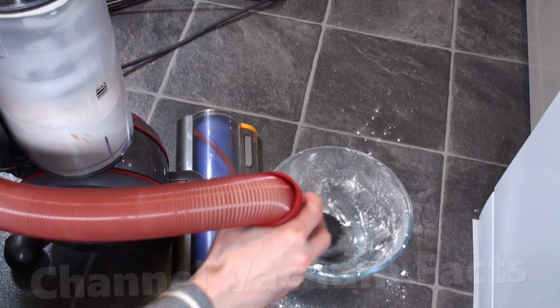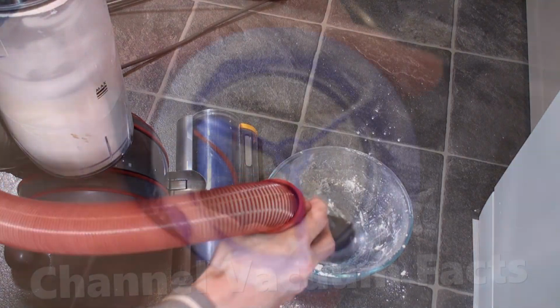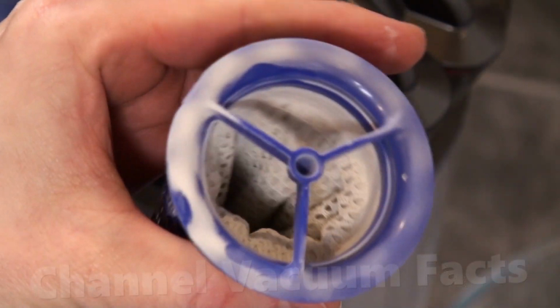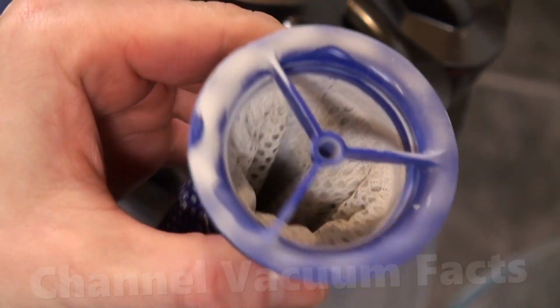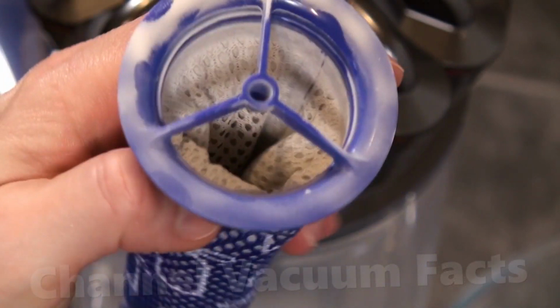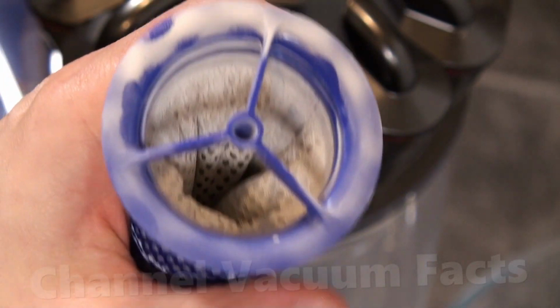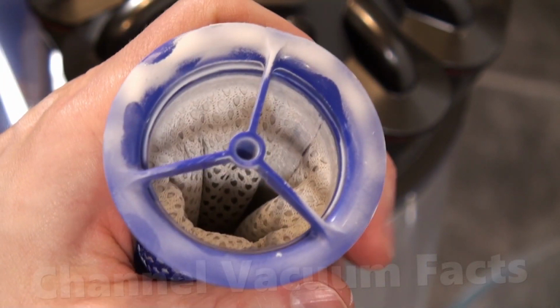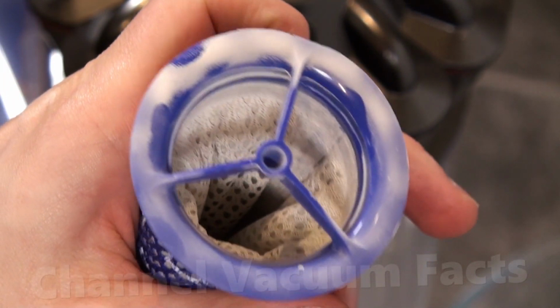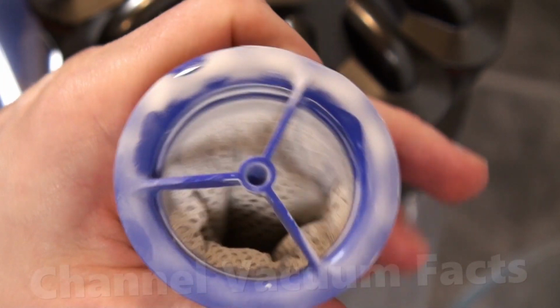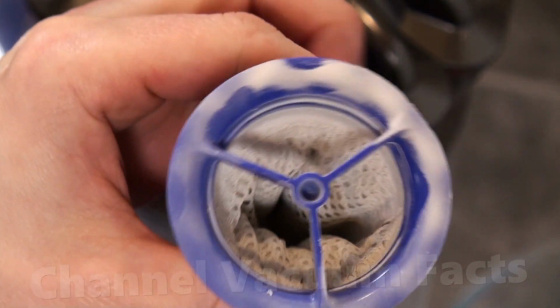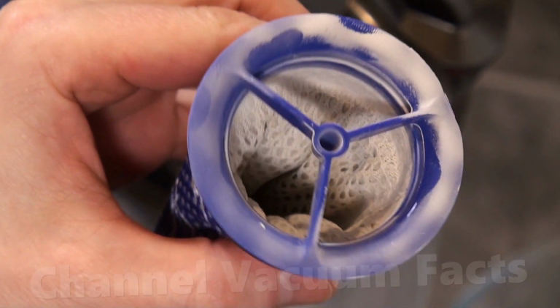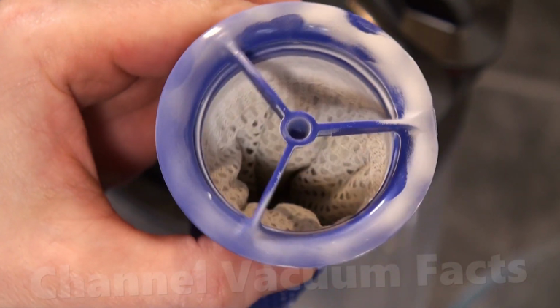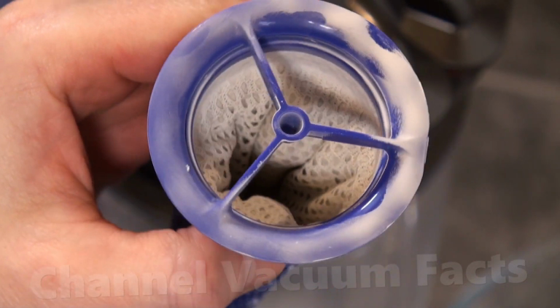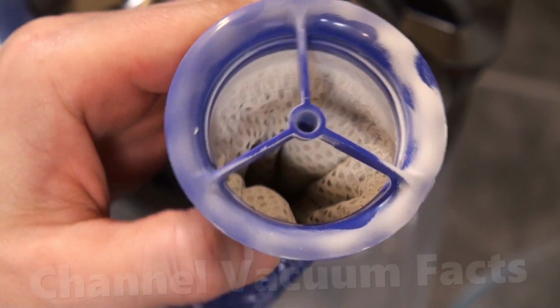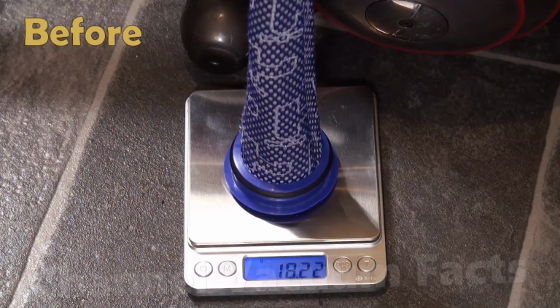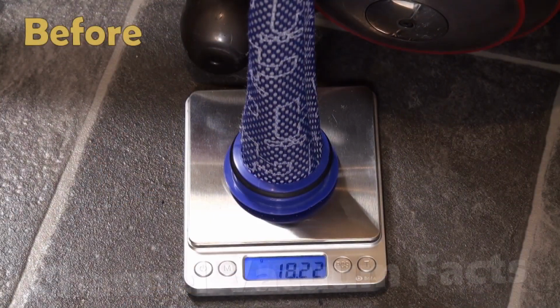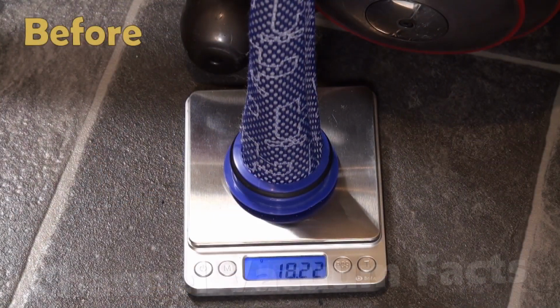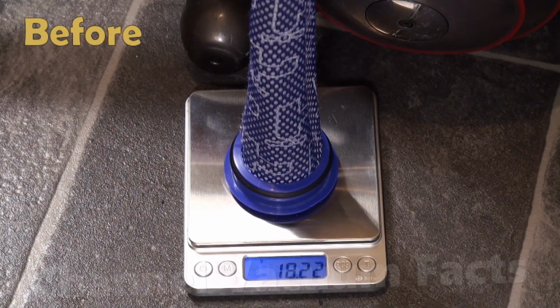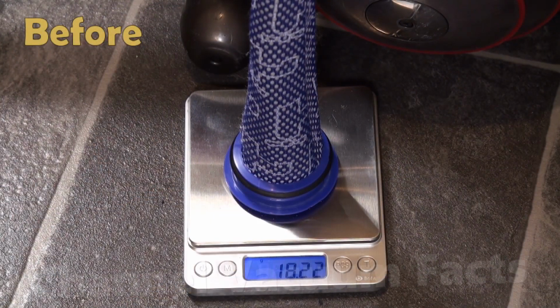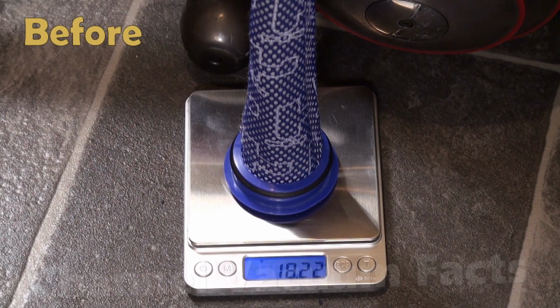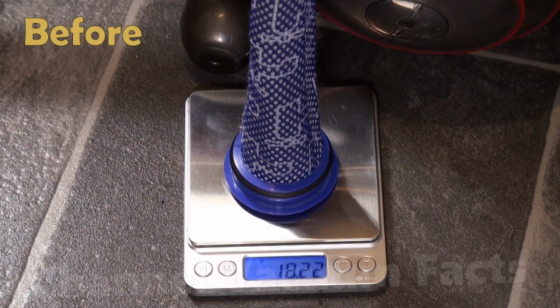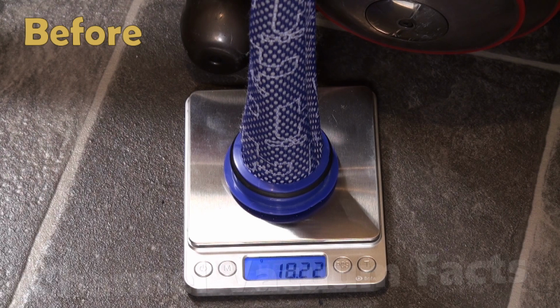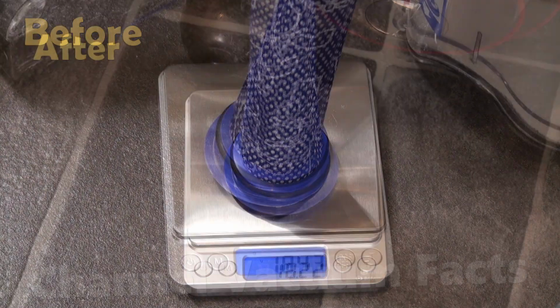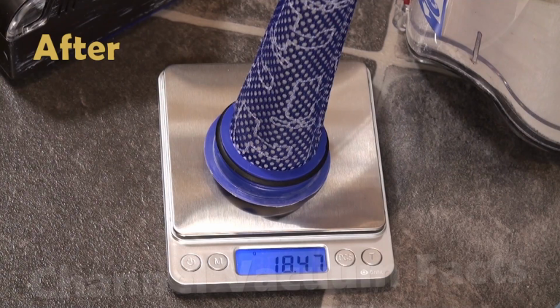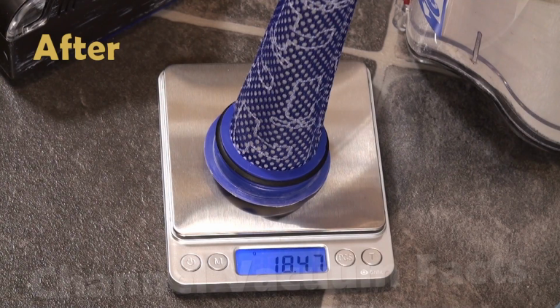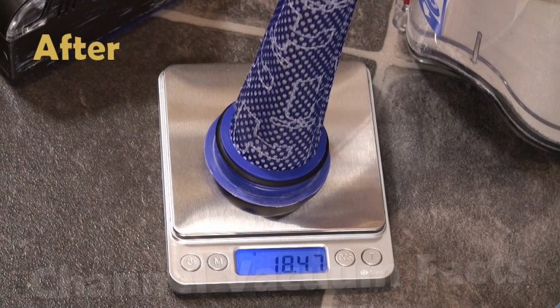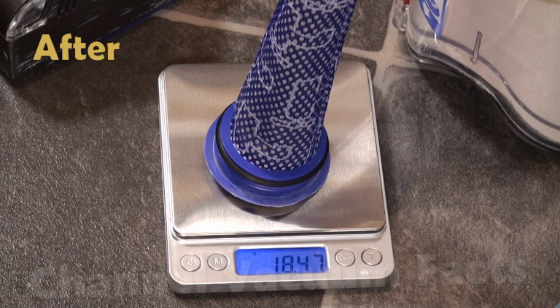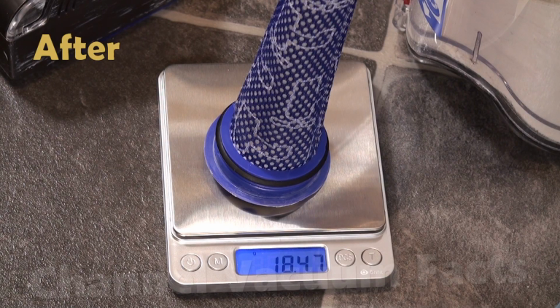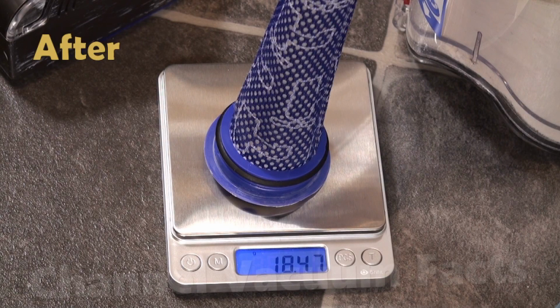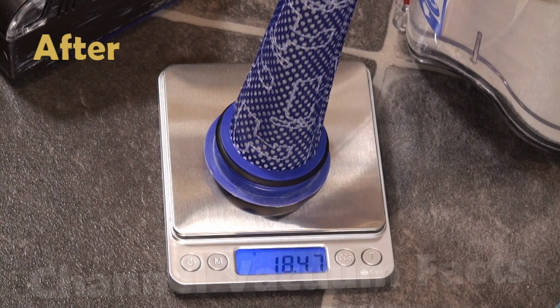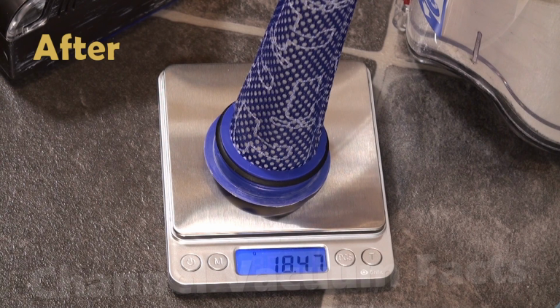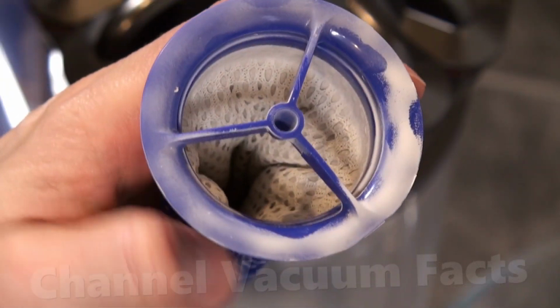The filters, surprisingly, only gained about a quarter of a gram, which is much less than the V11, and you can see some of the flour on the filter.